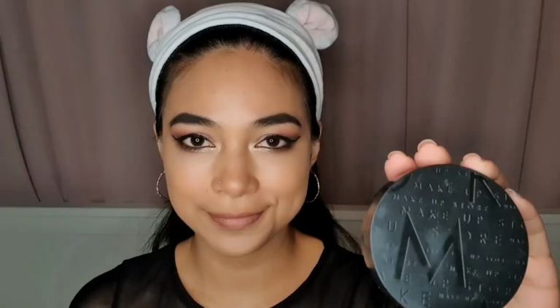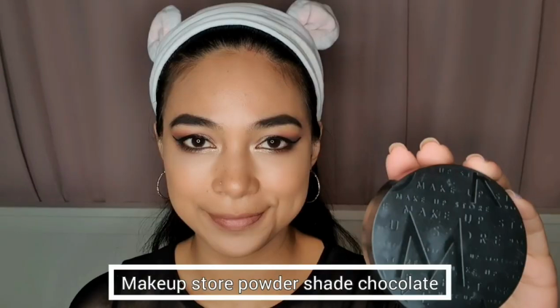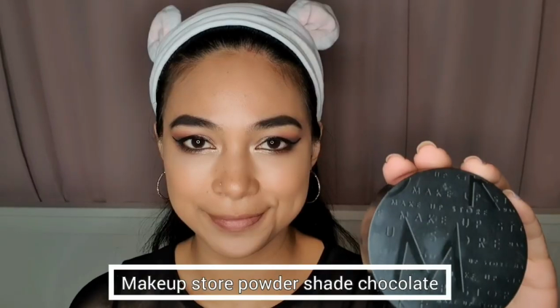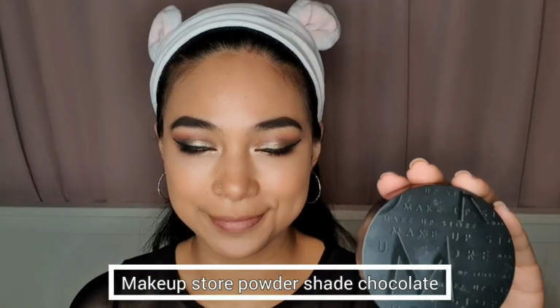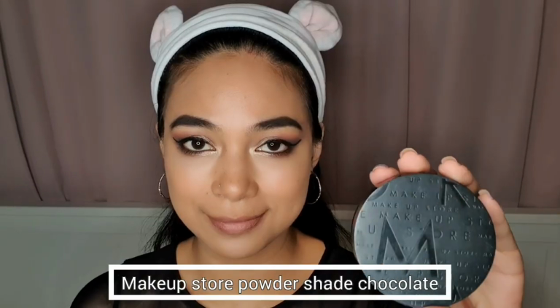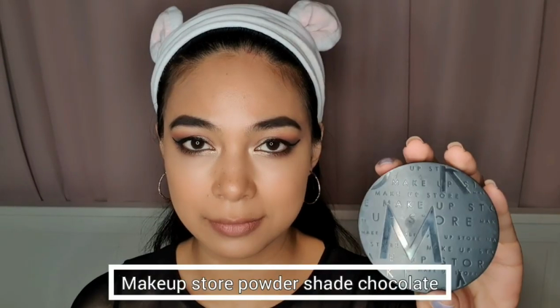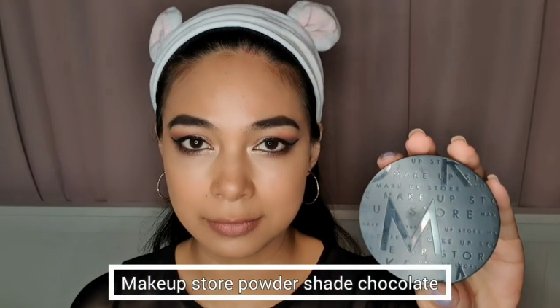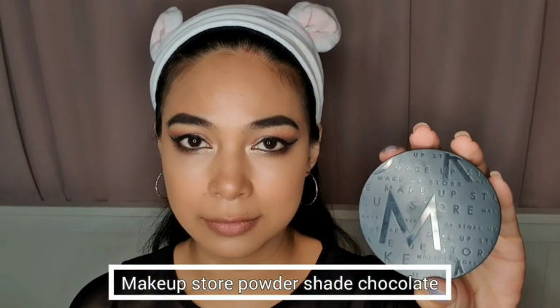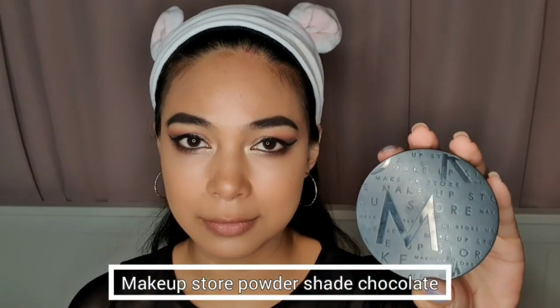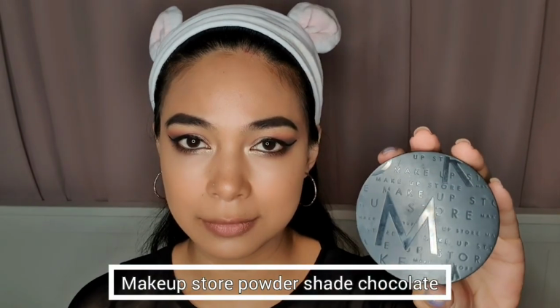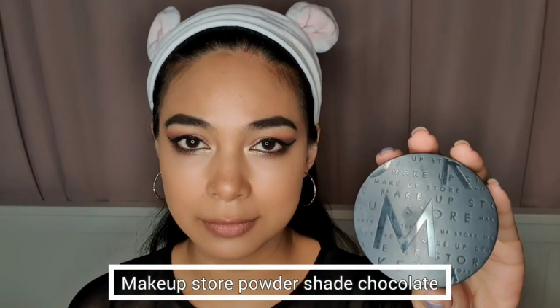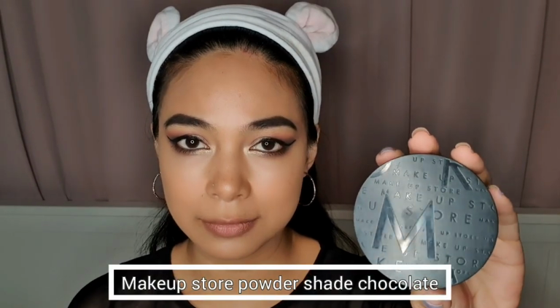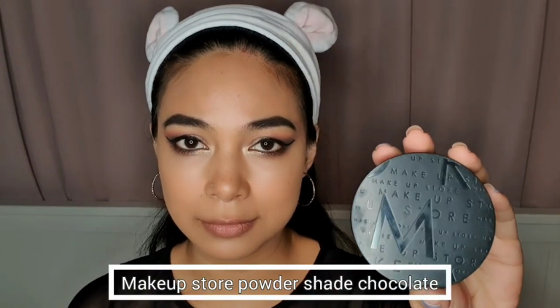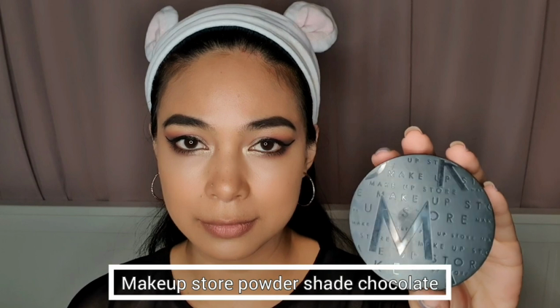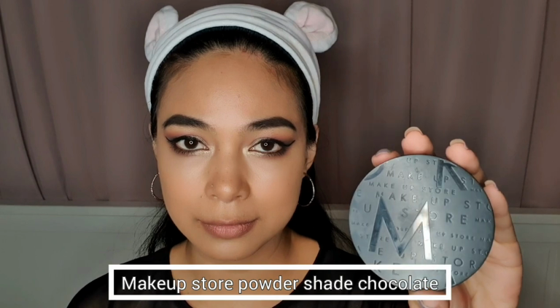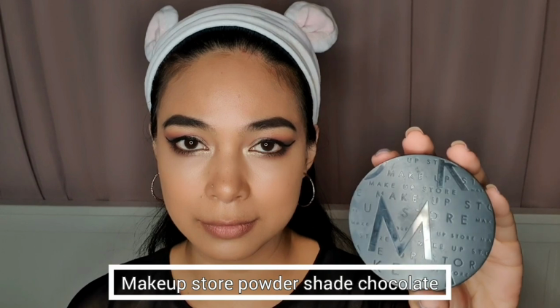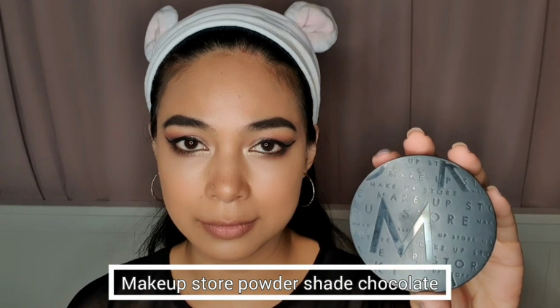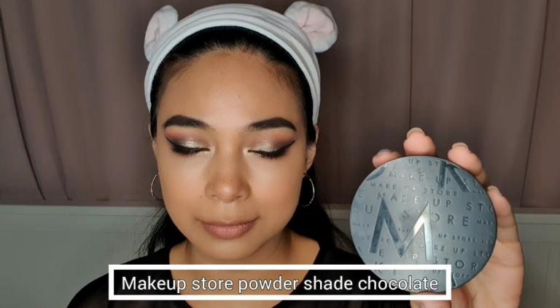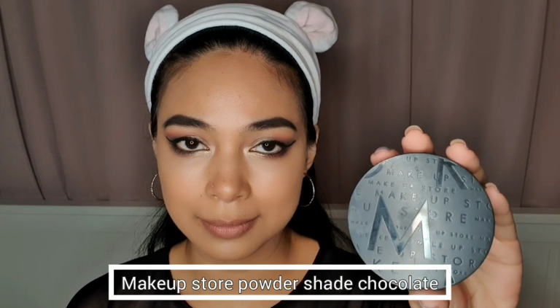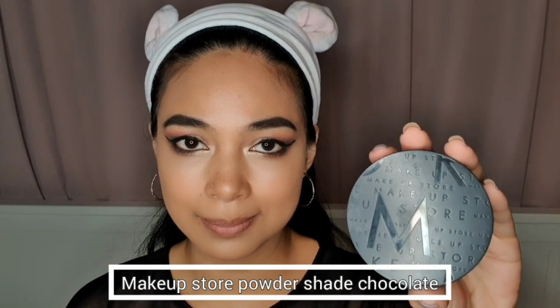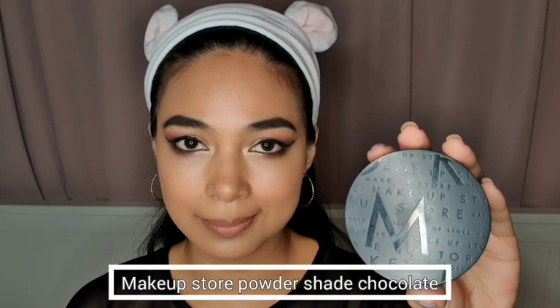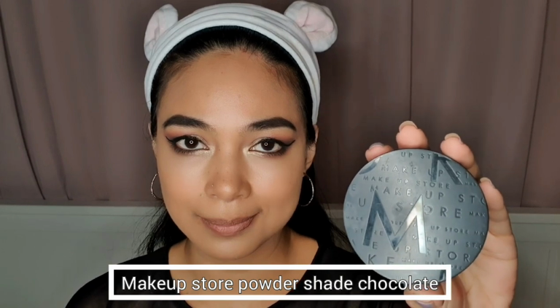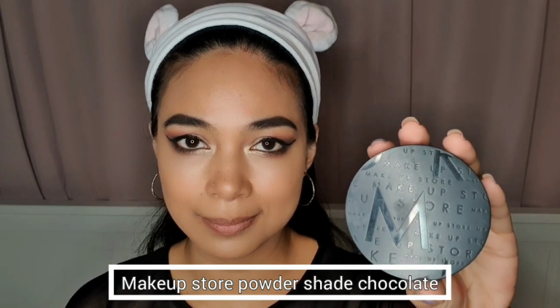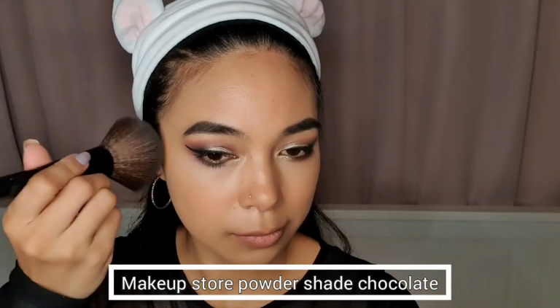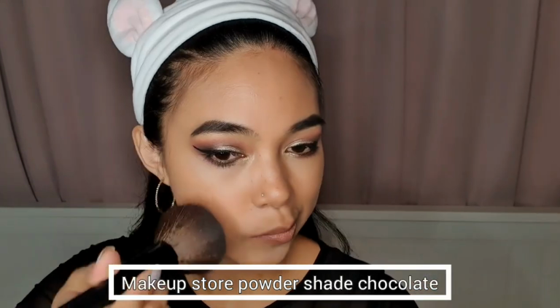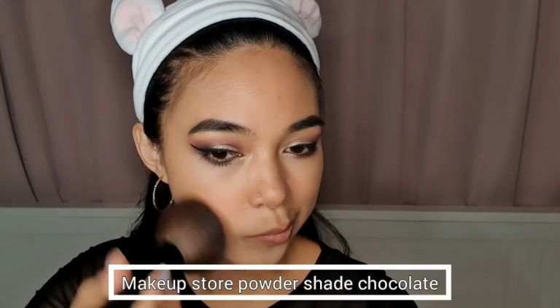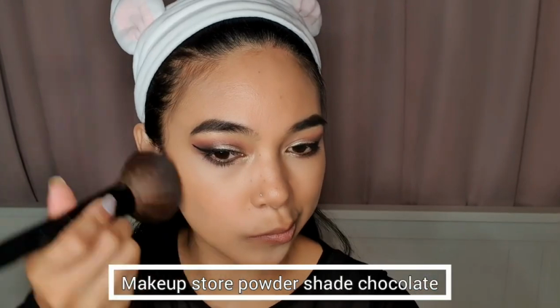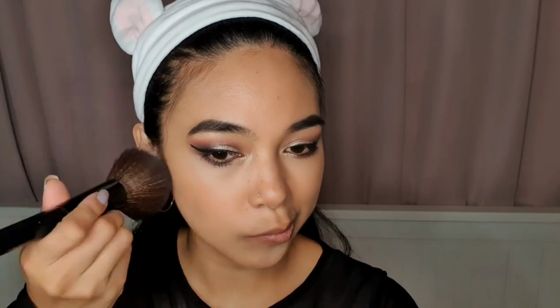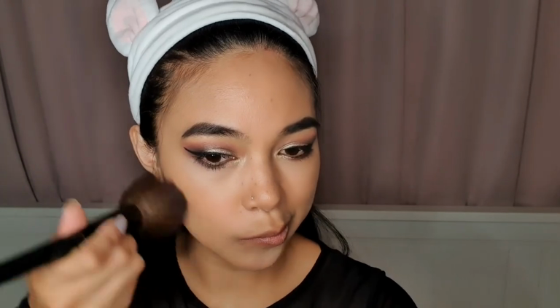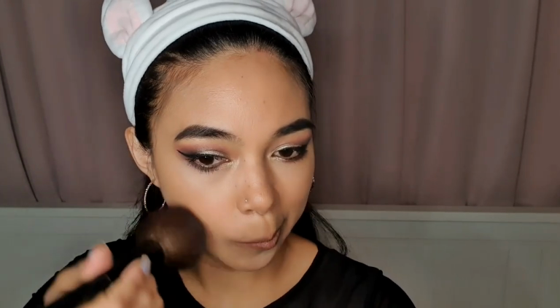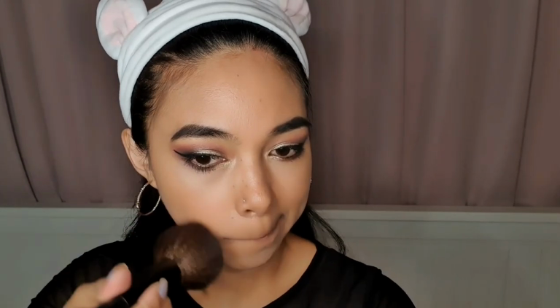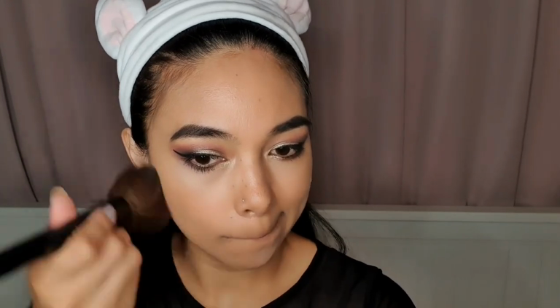Then for my bronzer, I'm using this Makeup Store powder in the shade Chocolate.